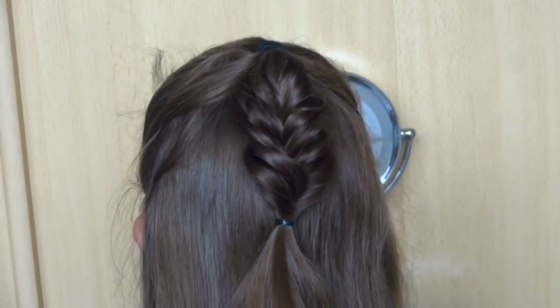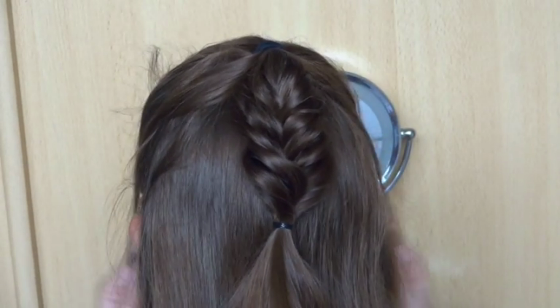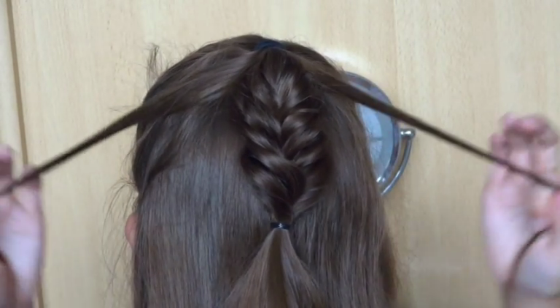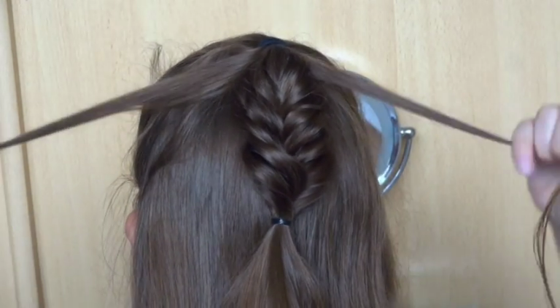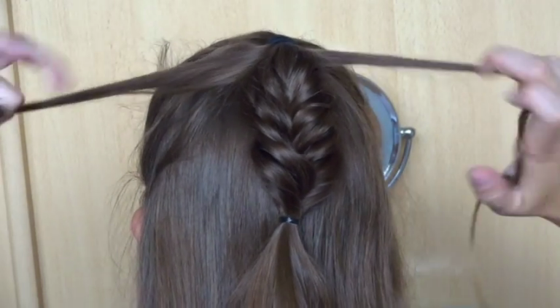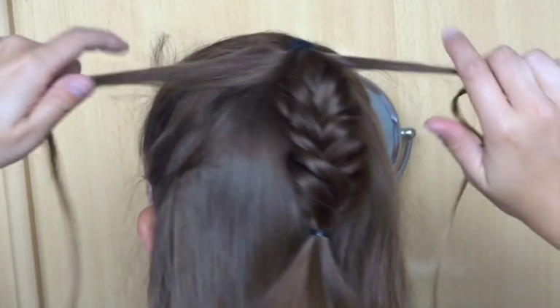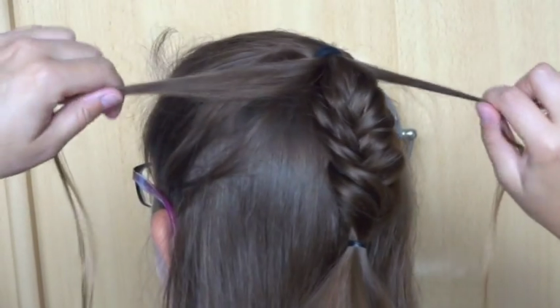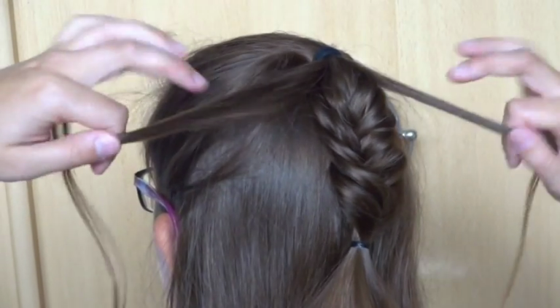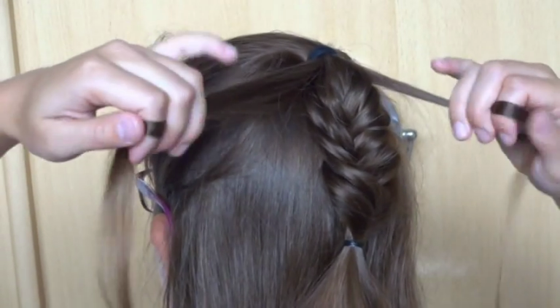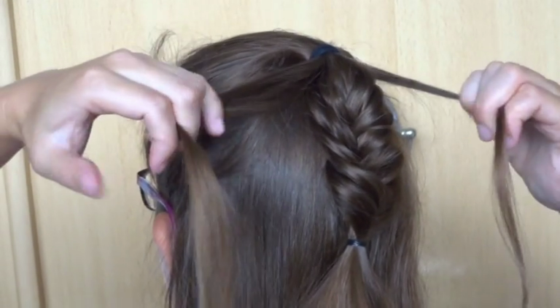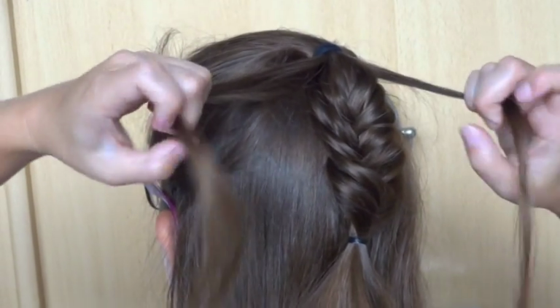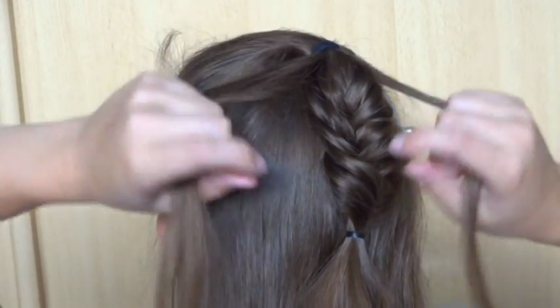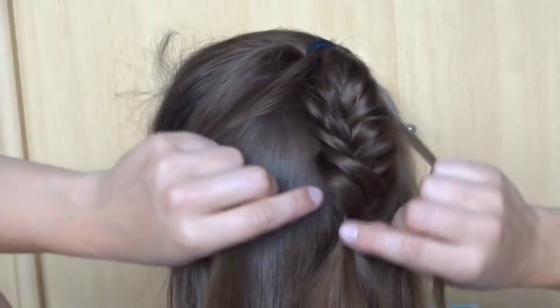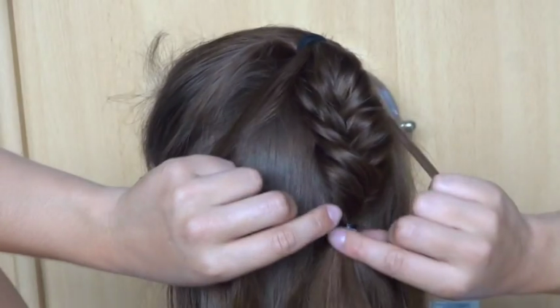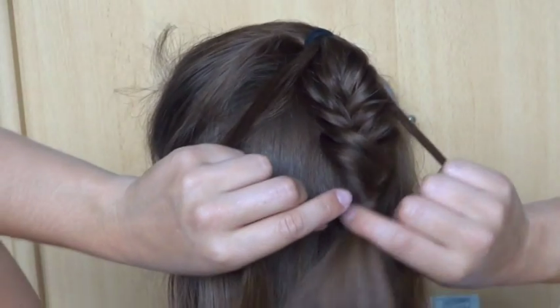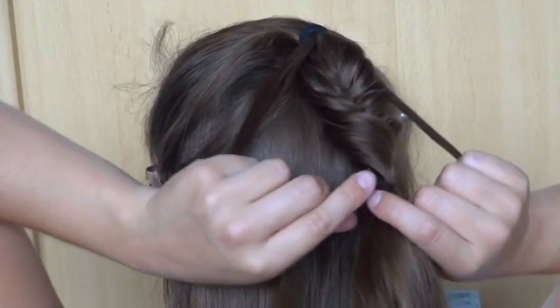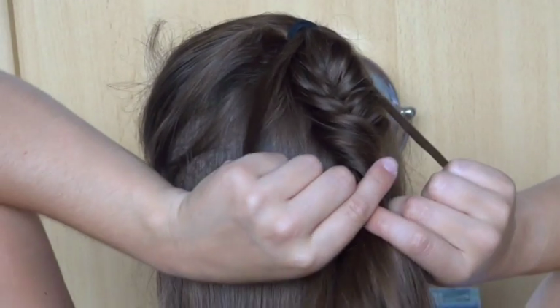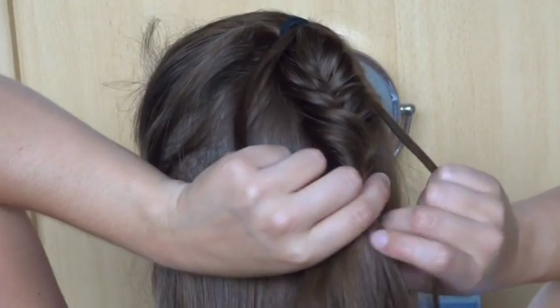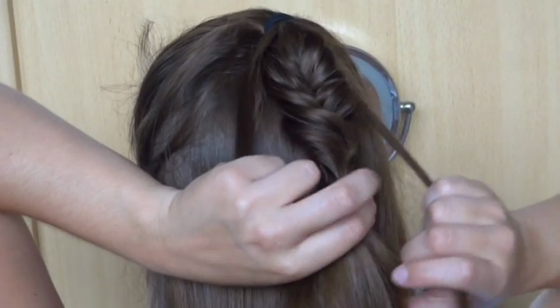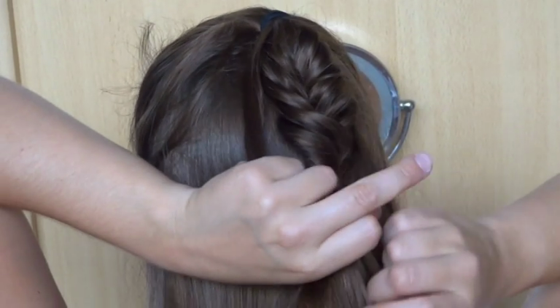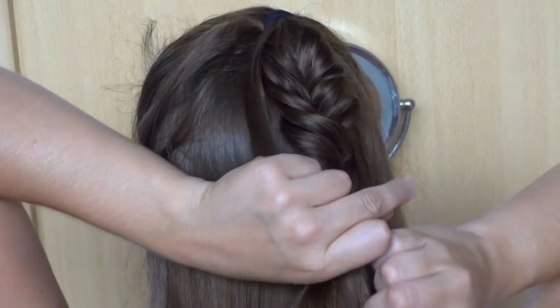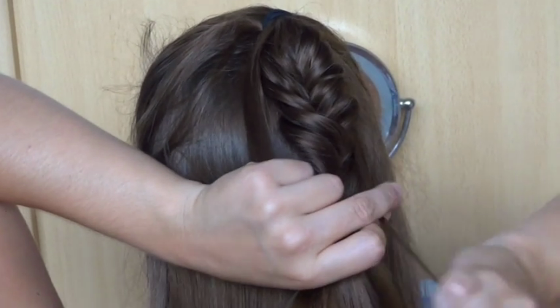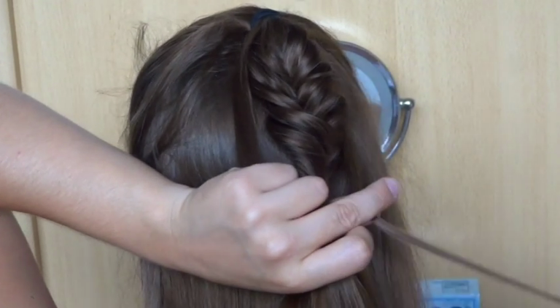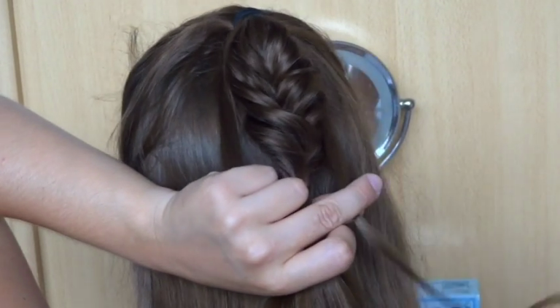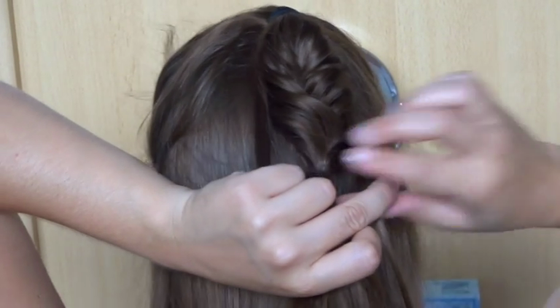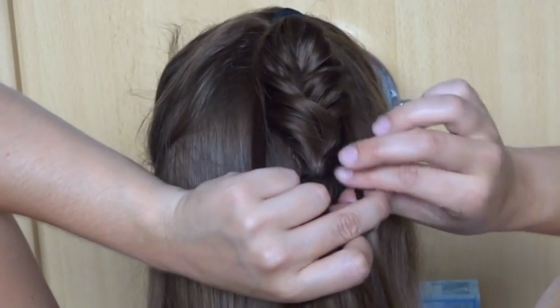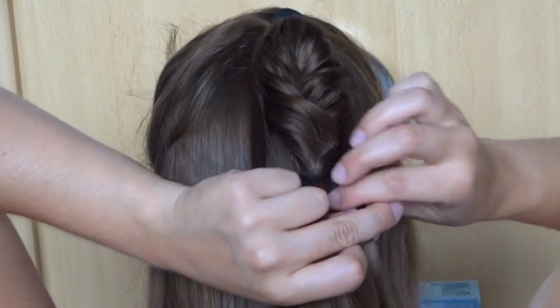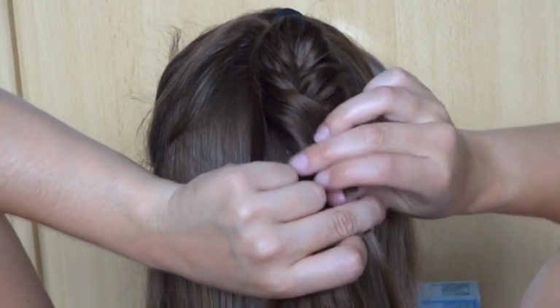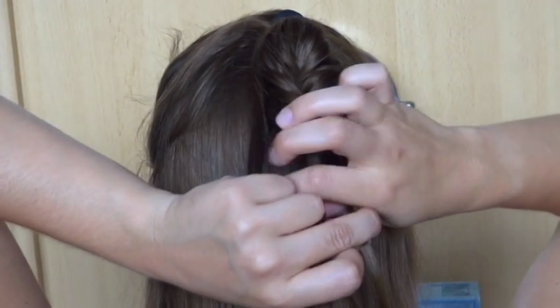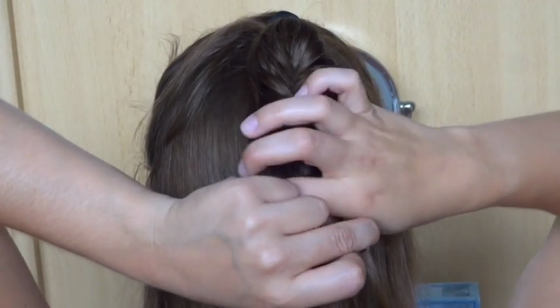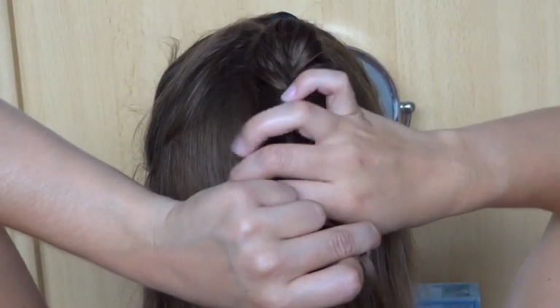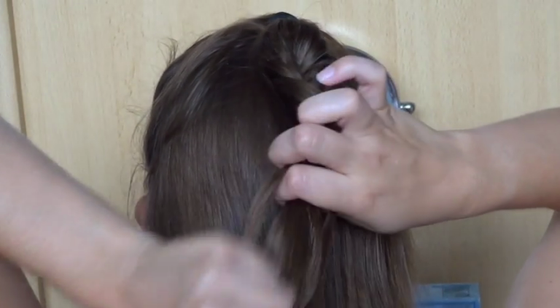Now take the two strands from the beginning and bring them towards the elastic. Put a small elastic around the braid with the two loose strands.